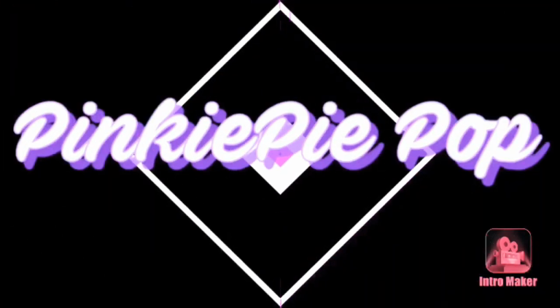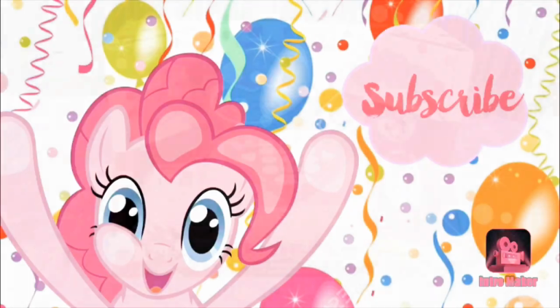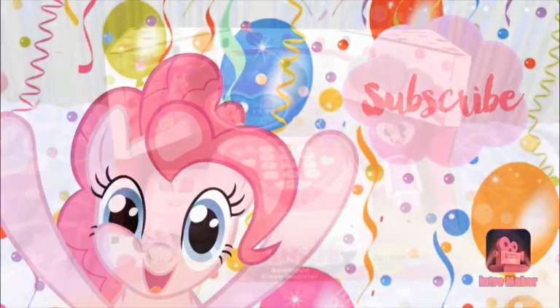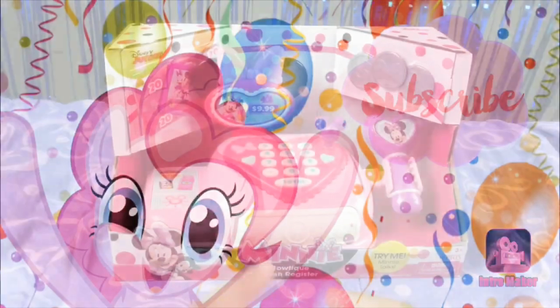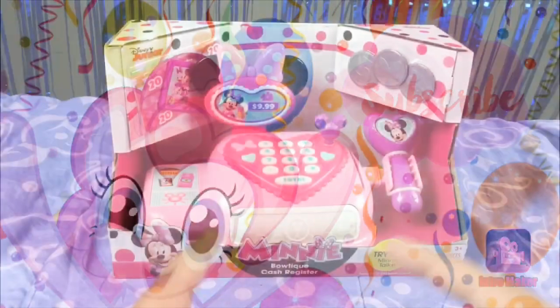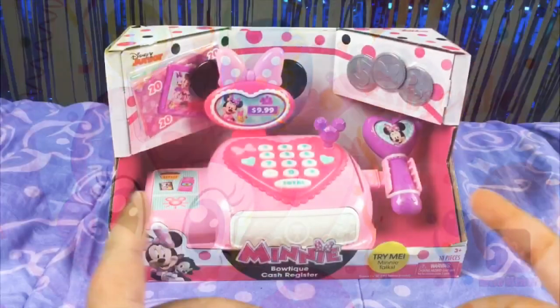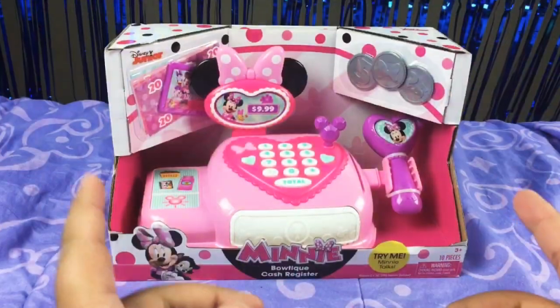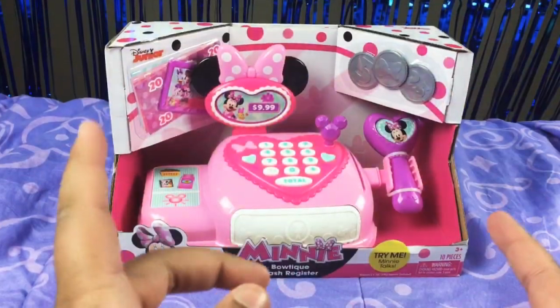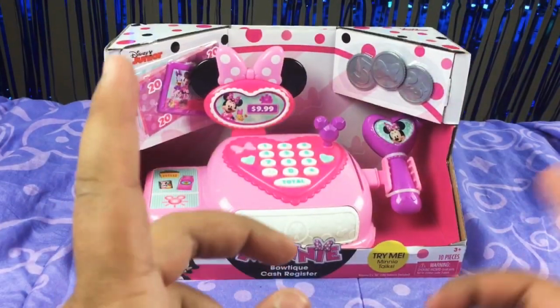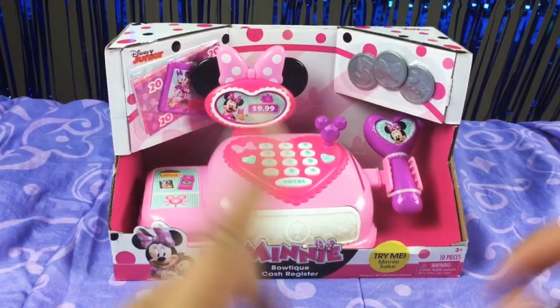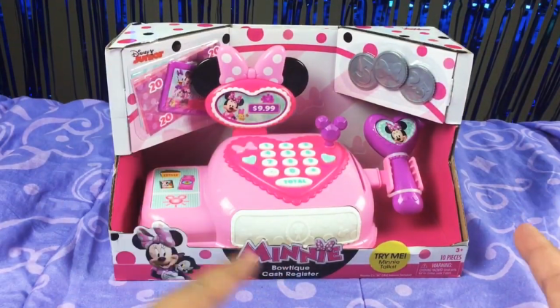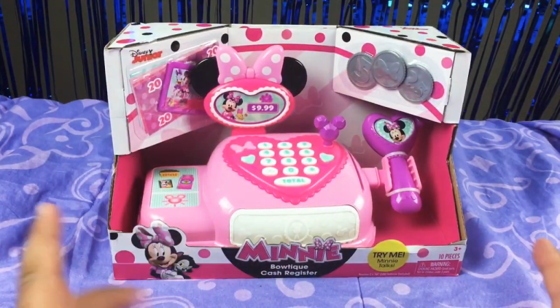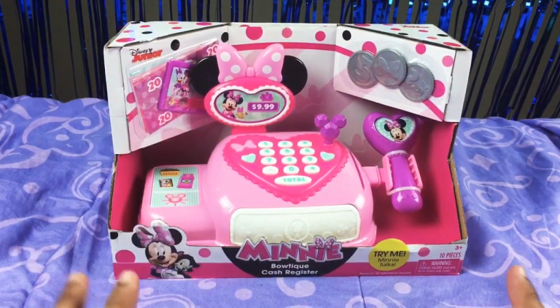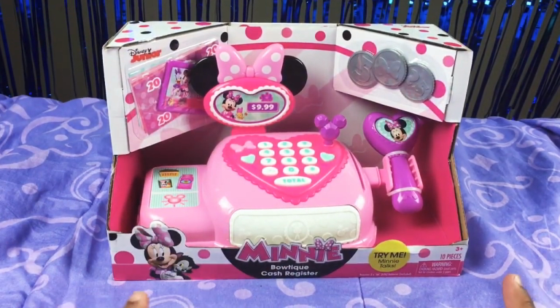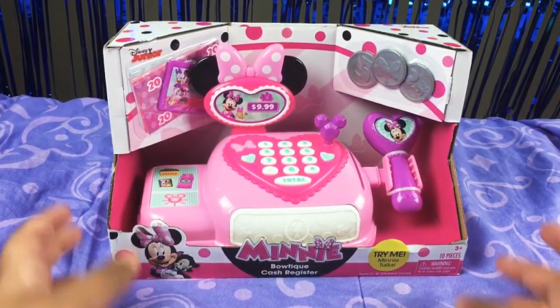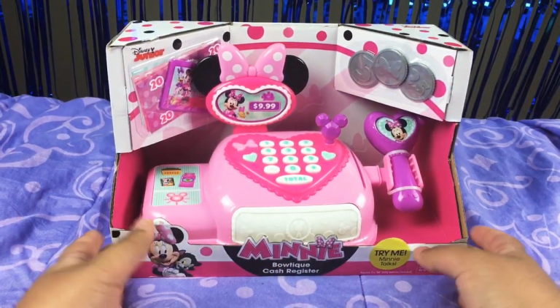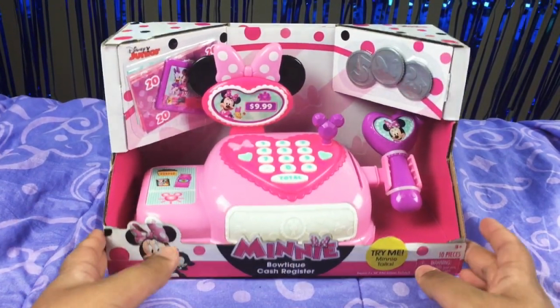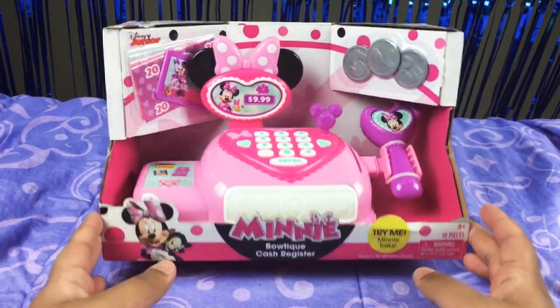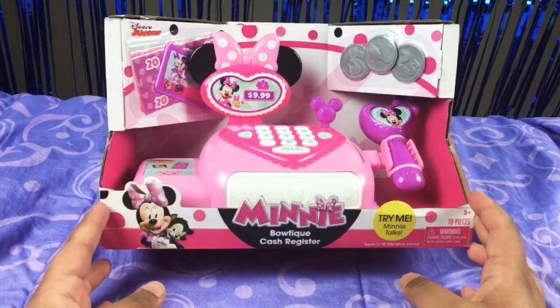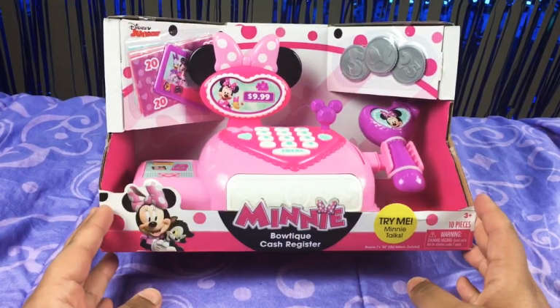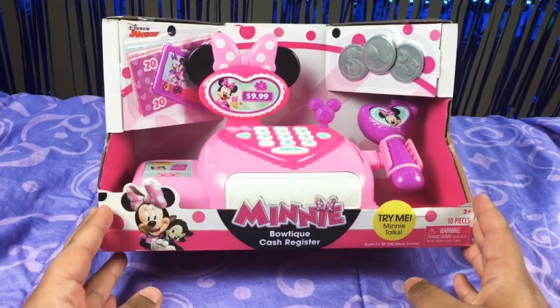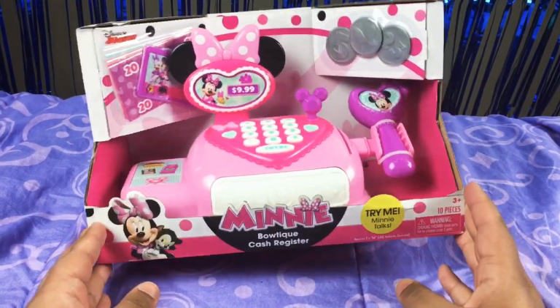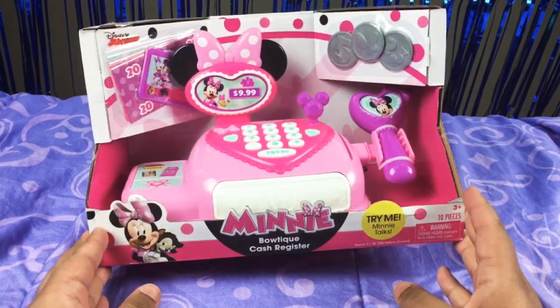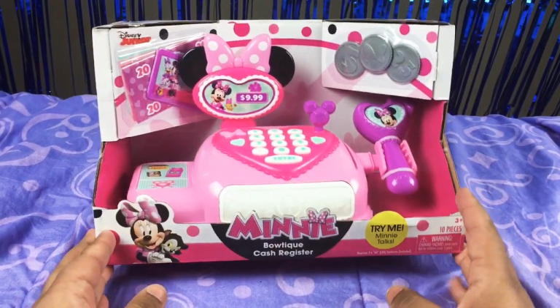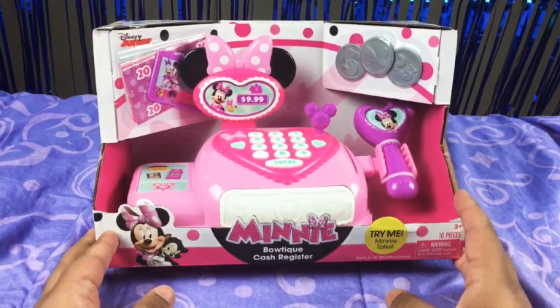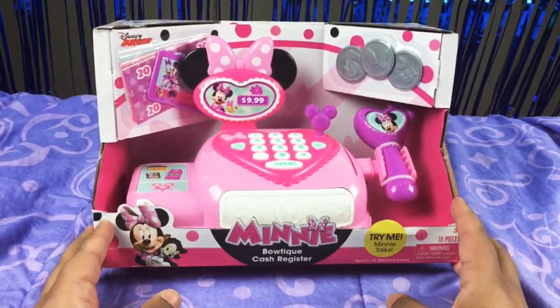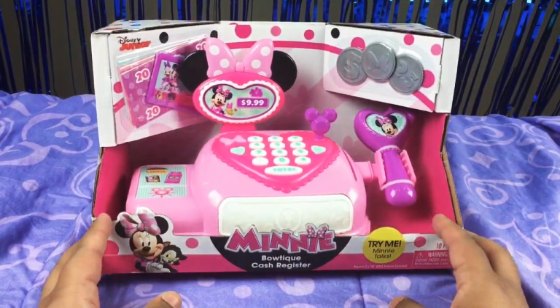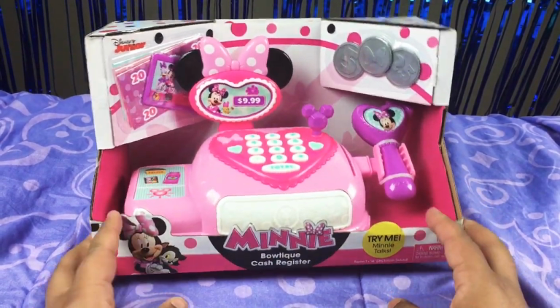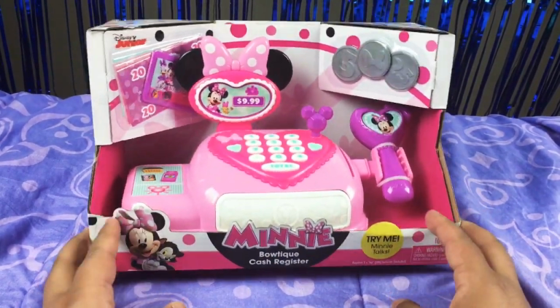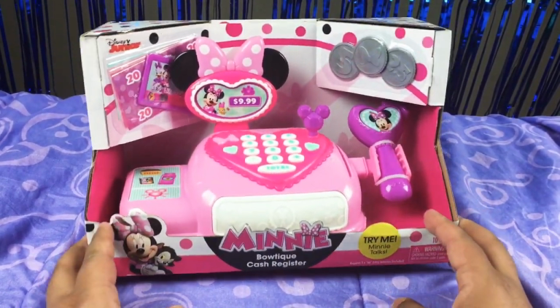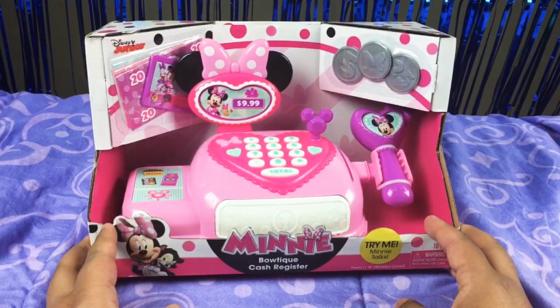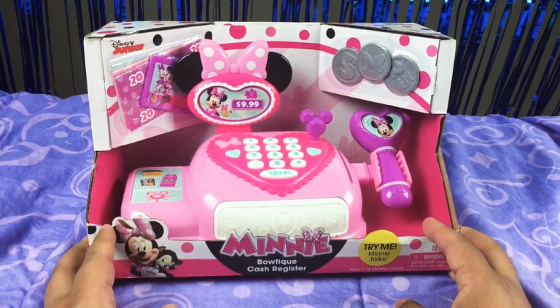Hey guys, welcome back to another video of Peeky Pie Pop. Today I'm going to be opening the Mini Boutique Cash Retro Set. Let's get started!